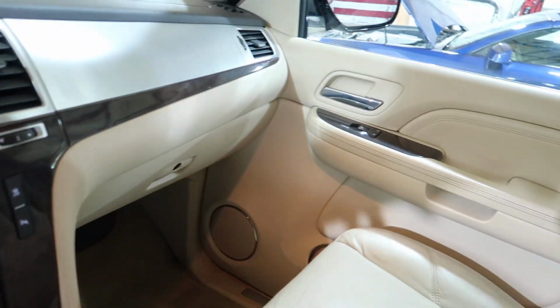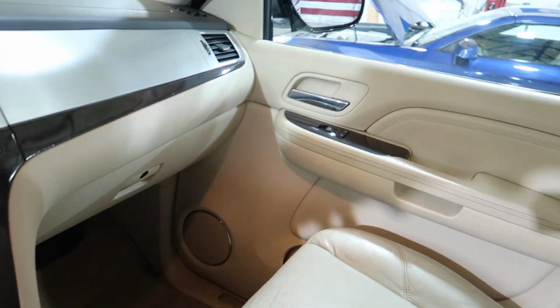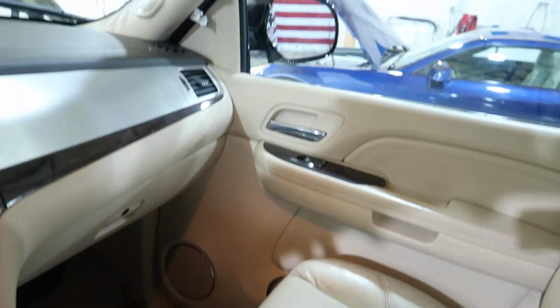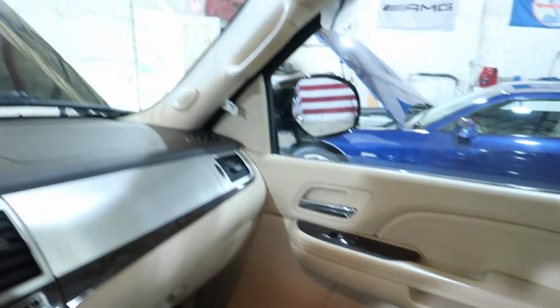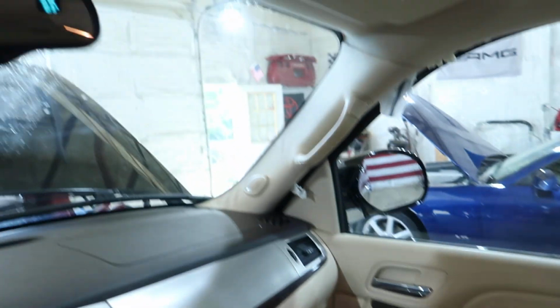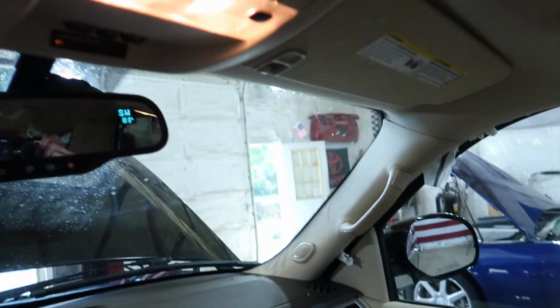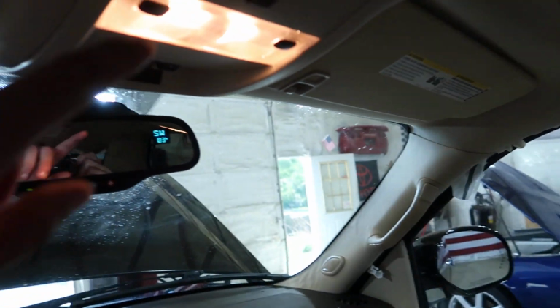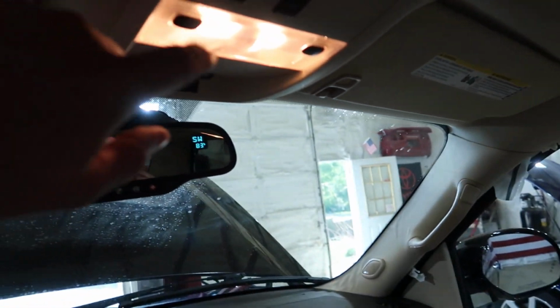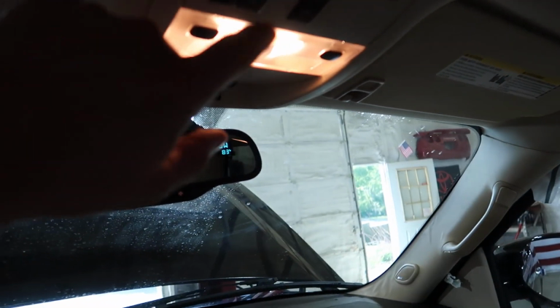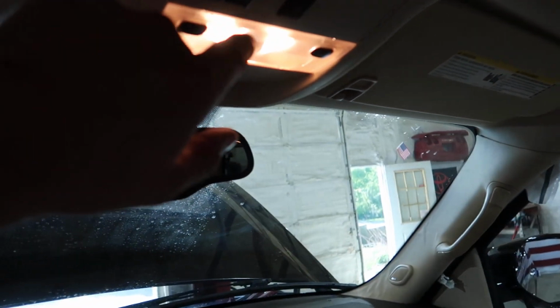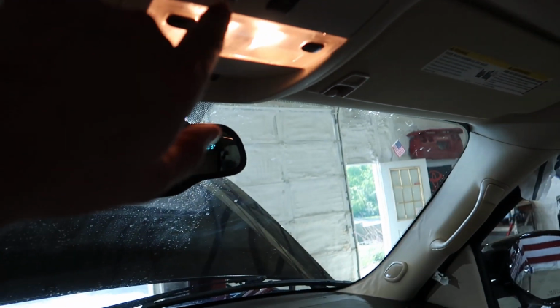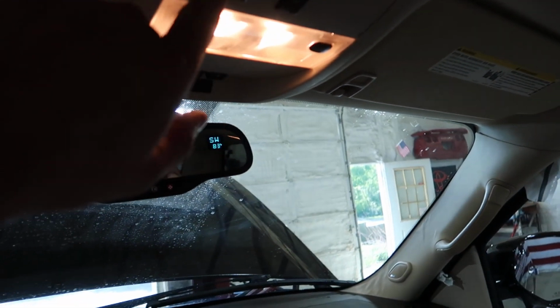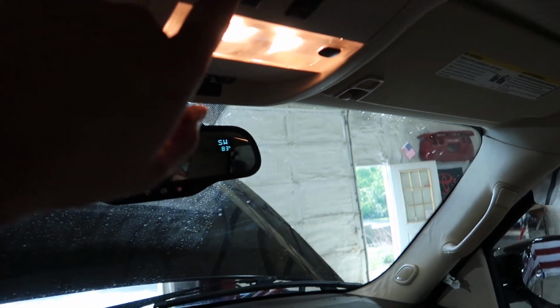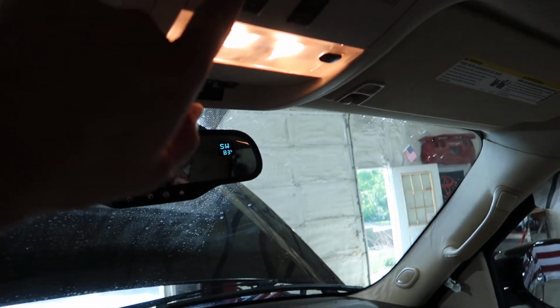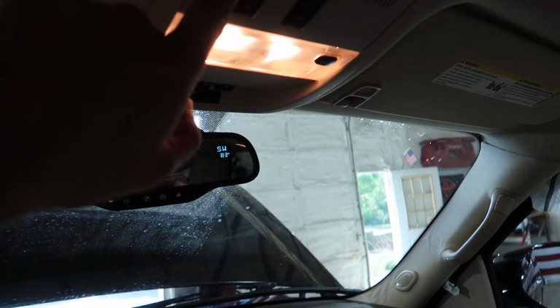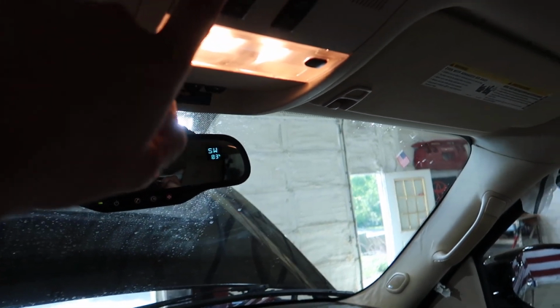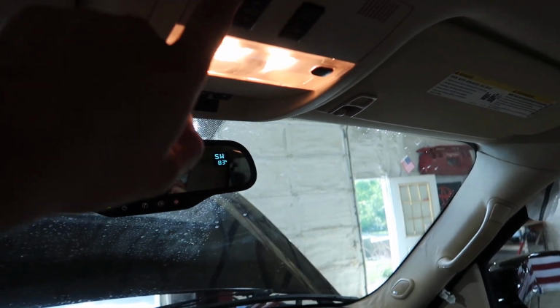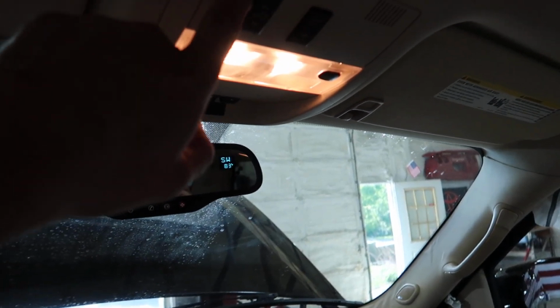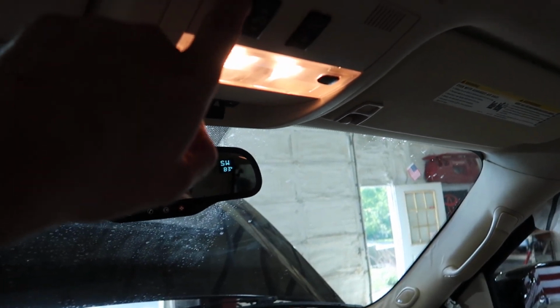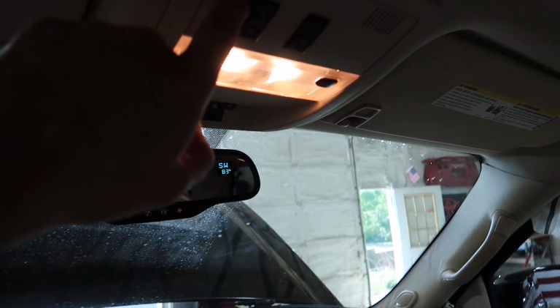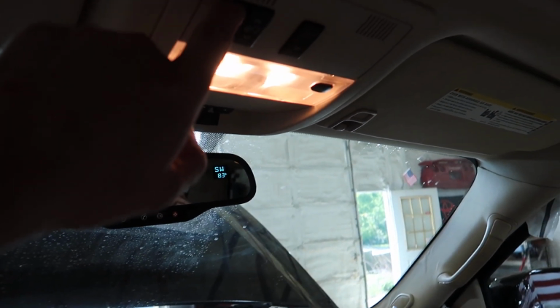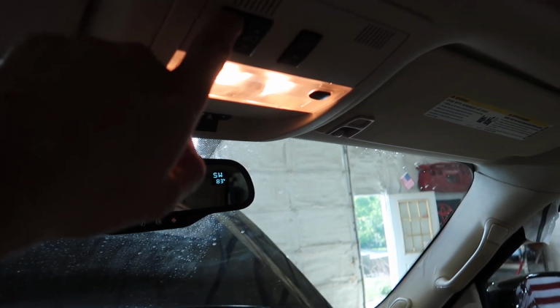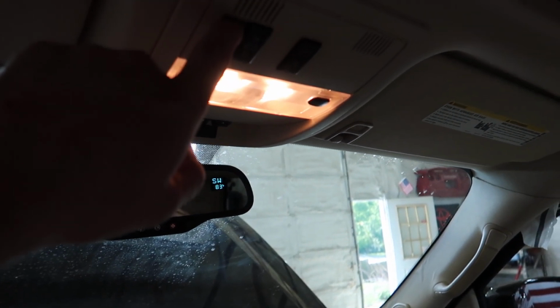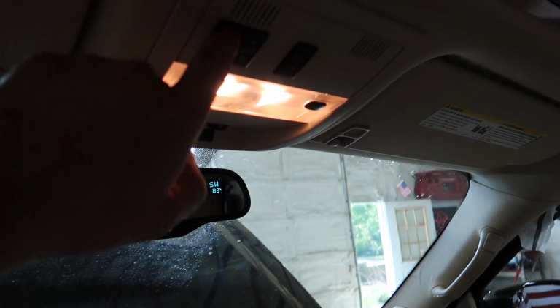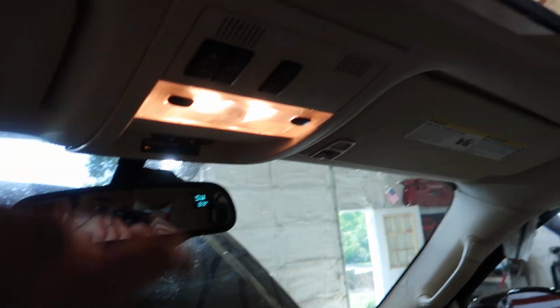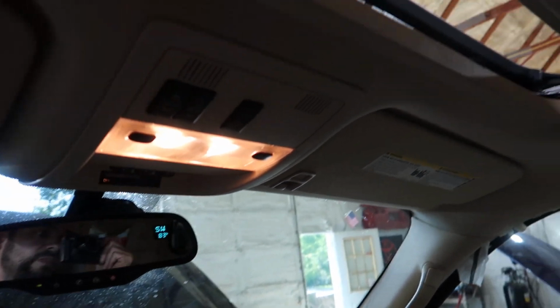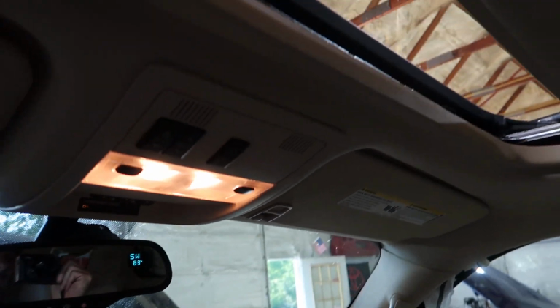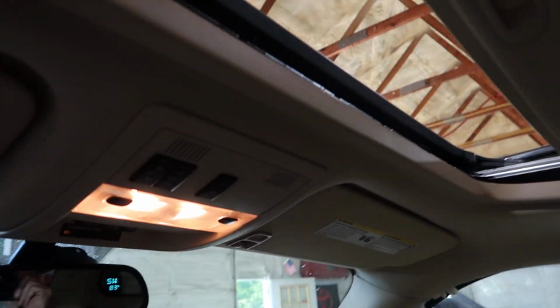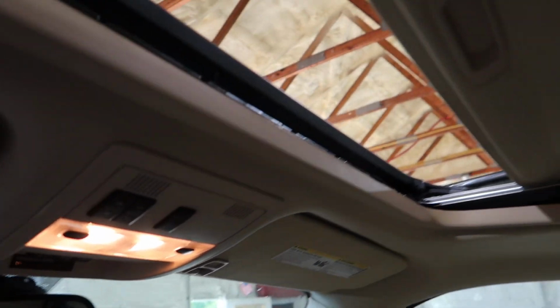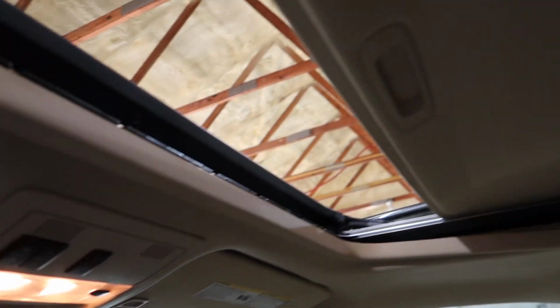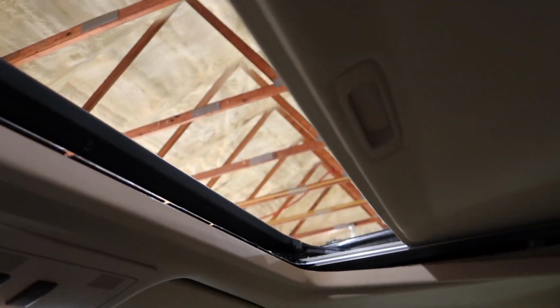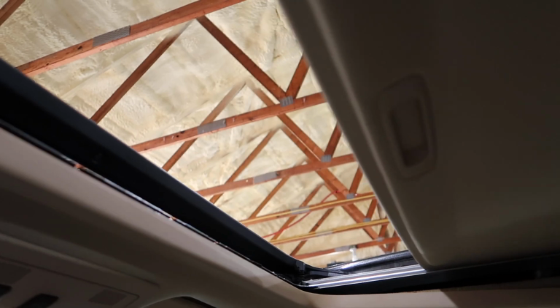I believe the AC still works. I'll check the sunroof — that all works.